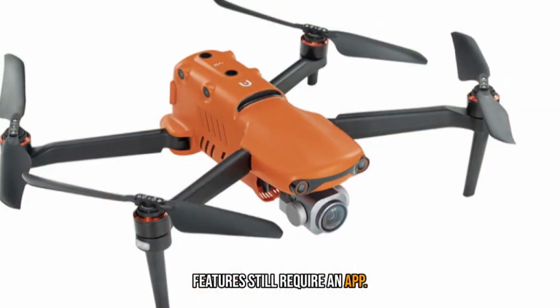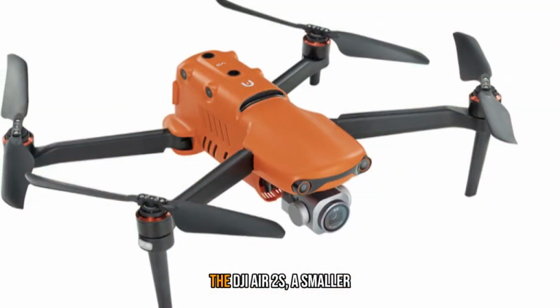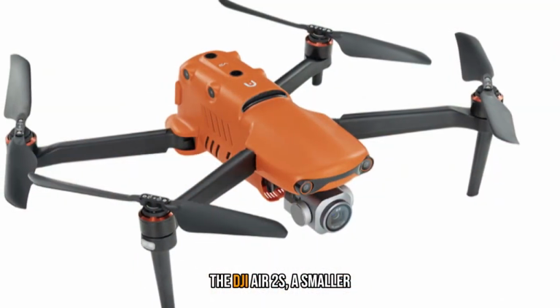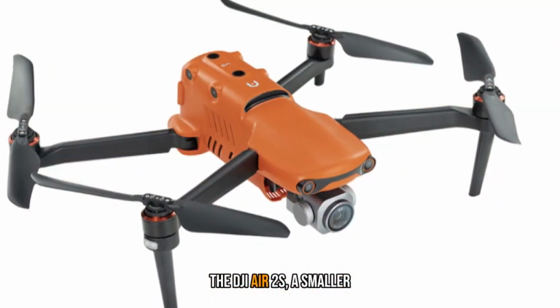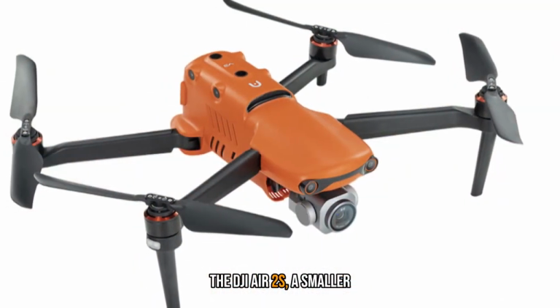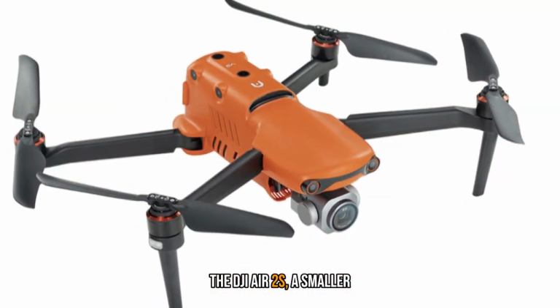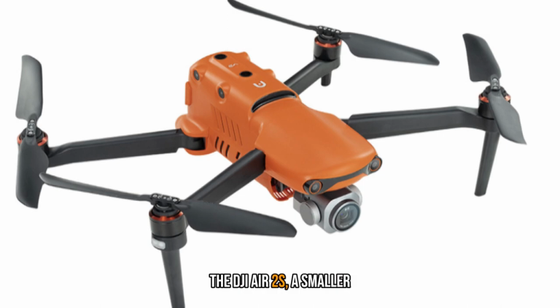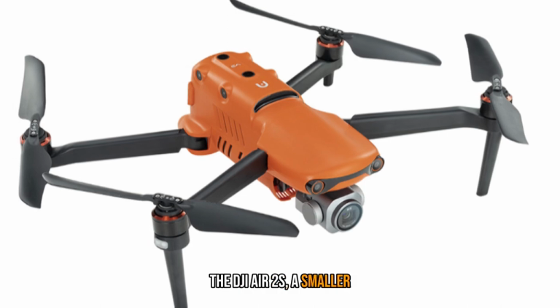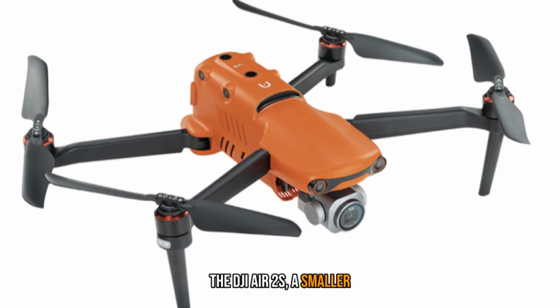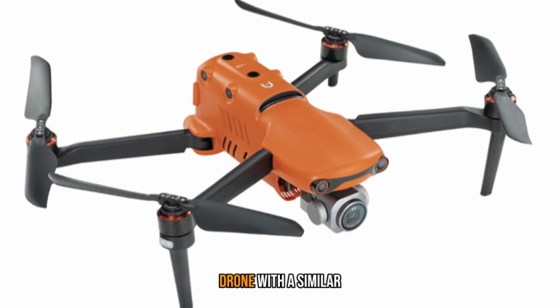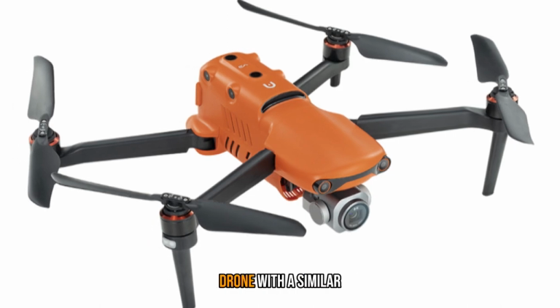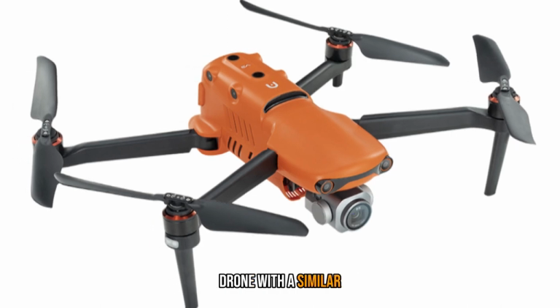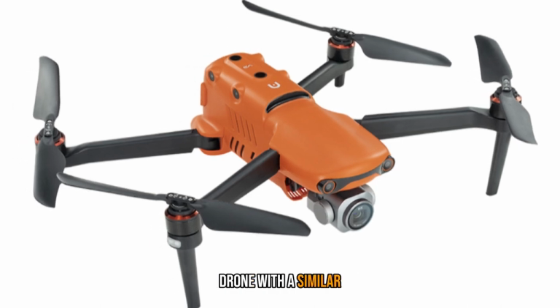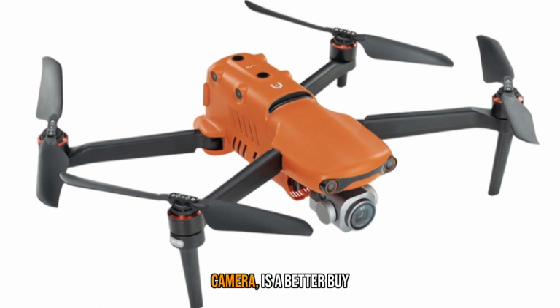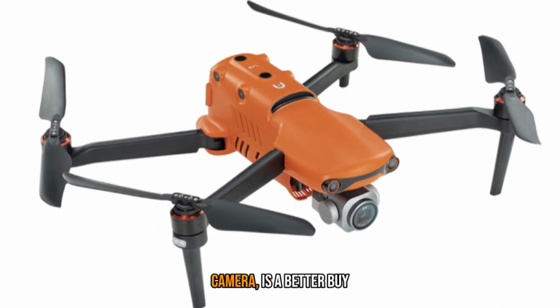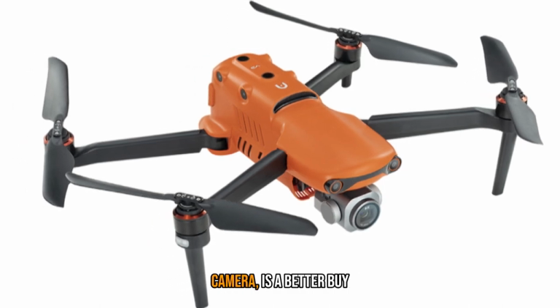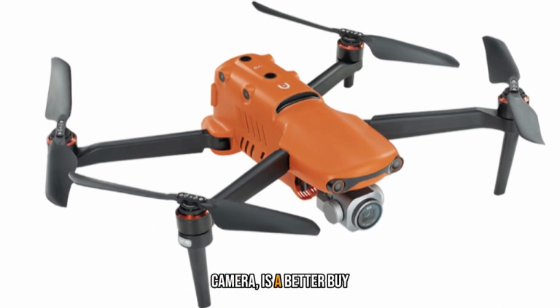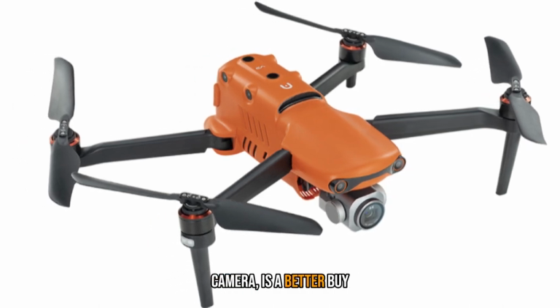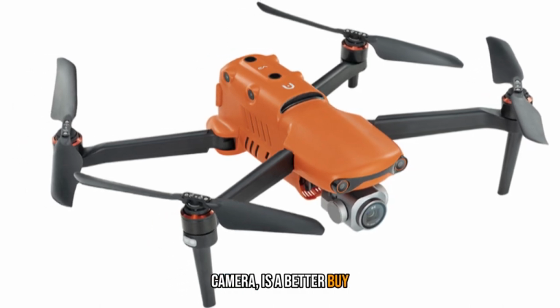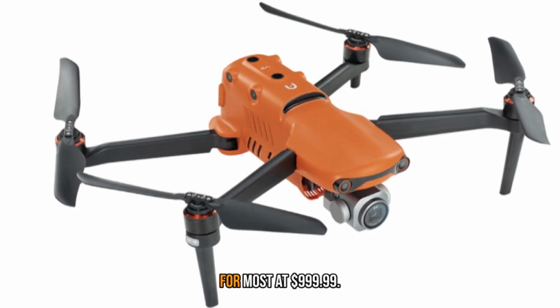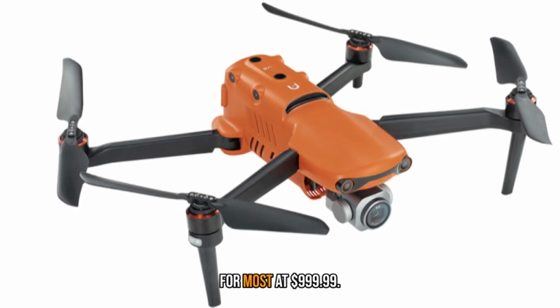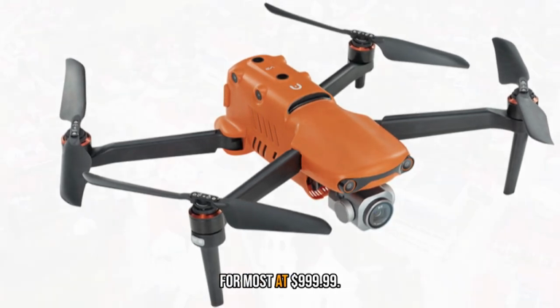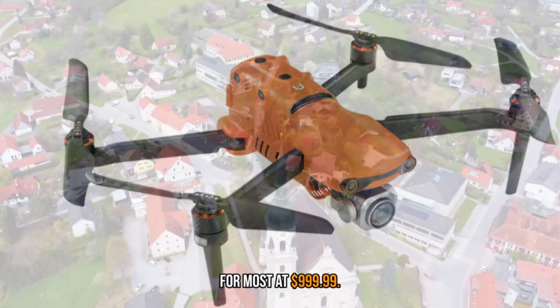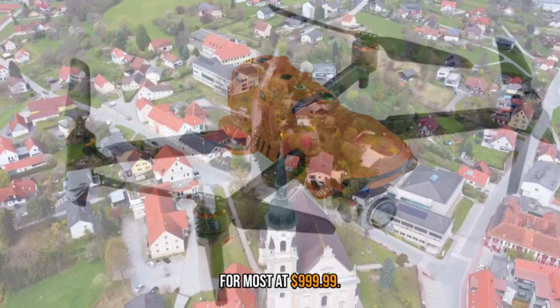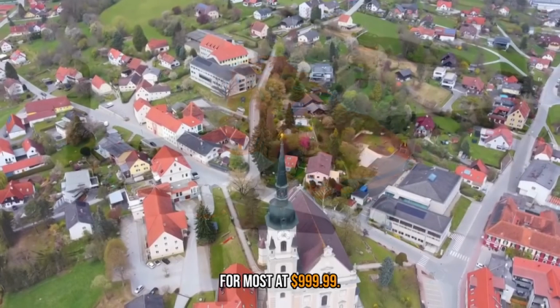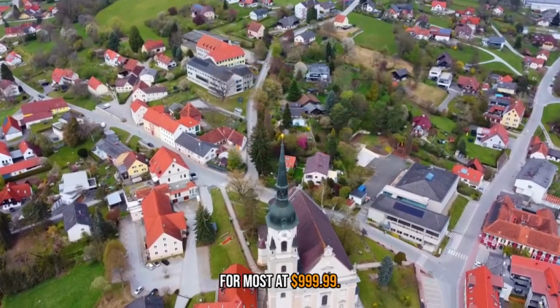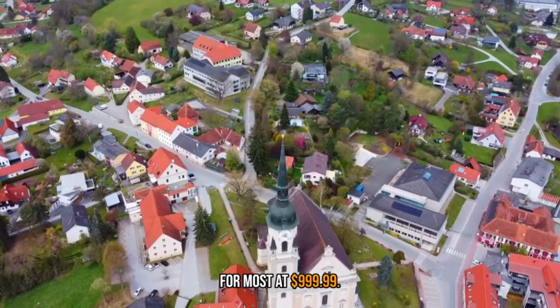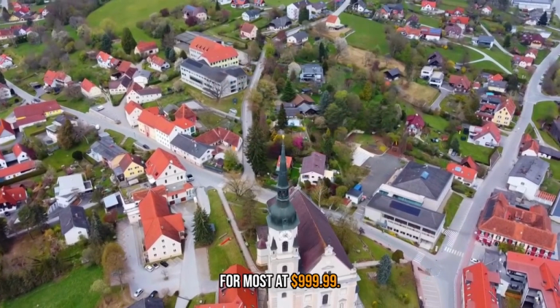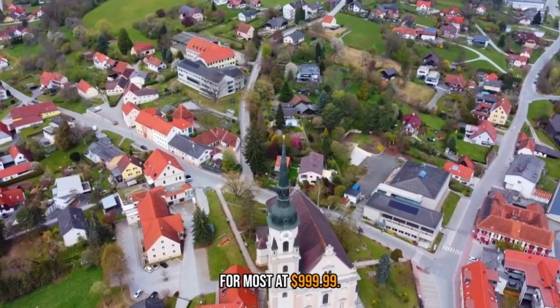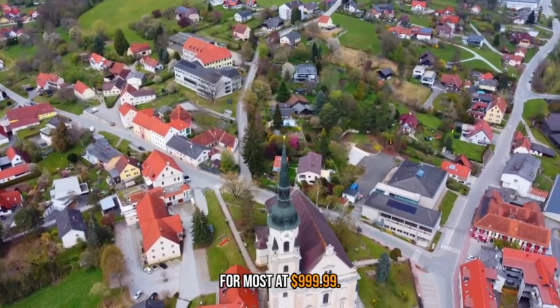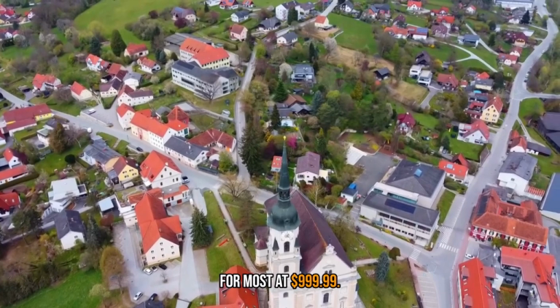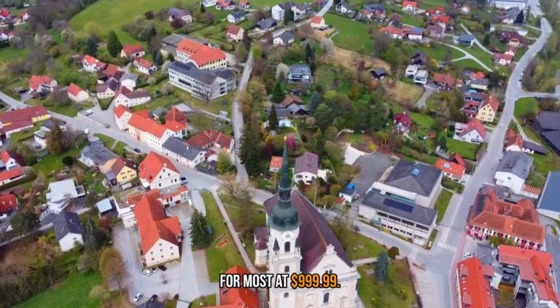The DJI Air 2S, a smaller drone with a similar camera, is a better buy for most at $999.99.